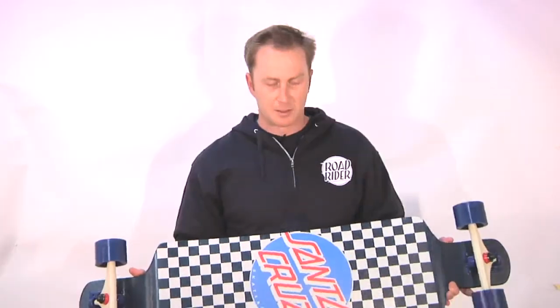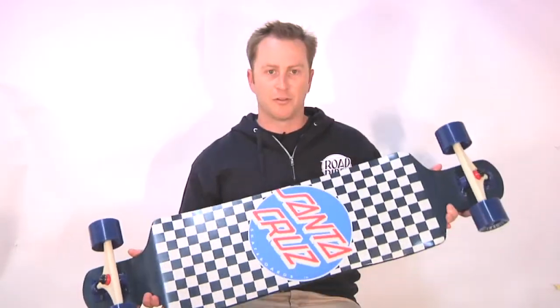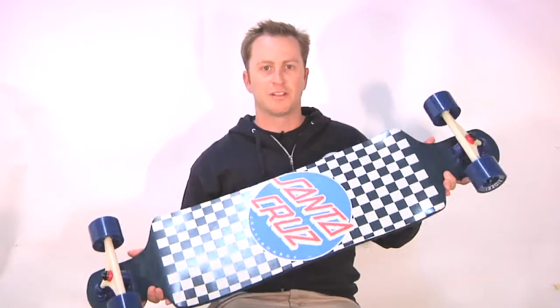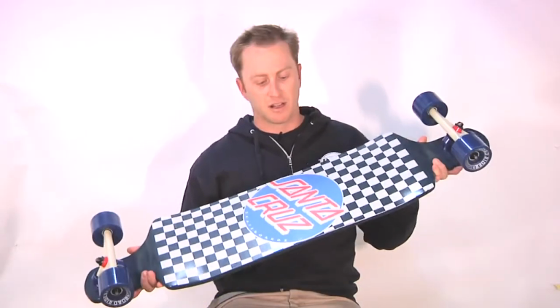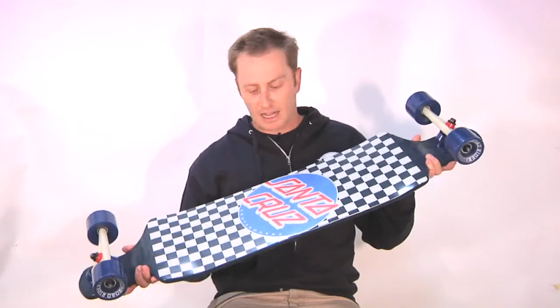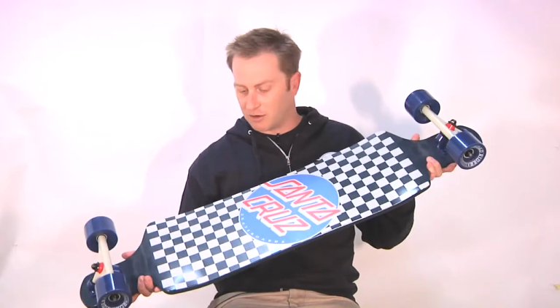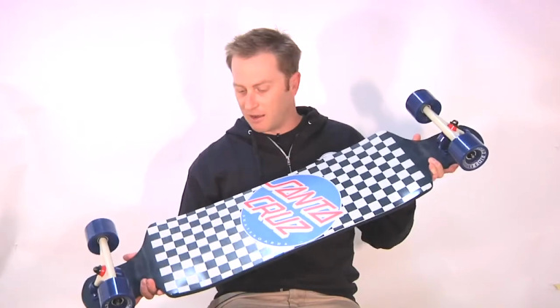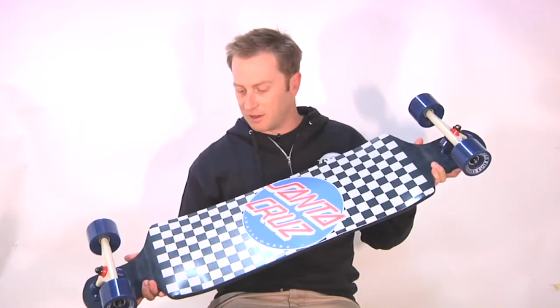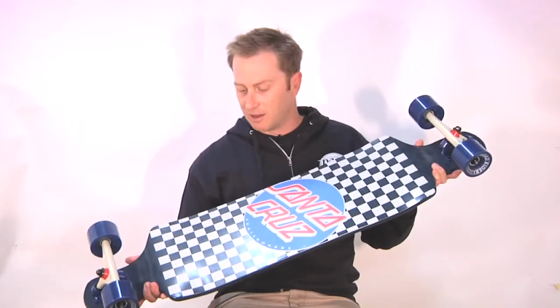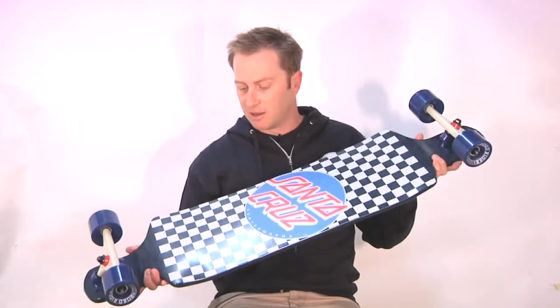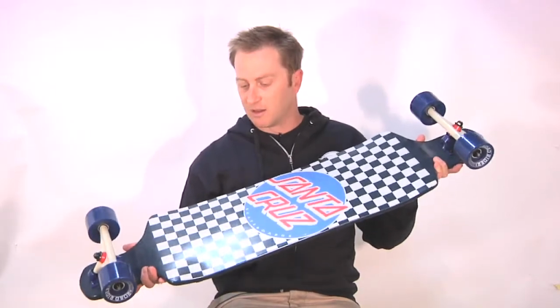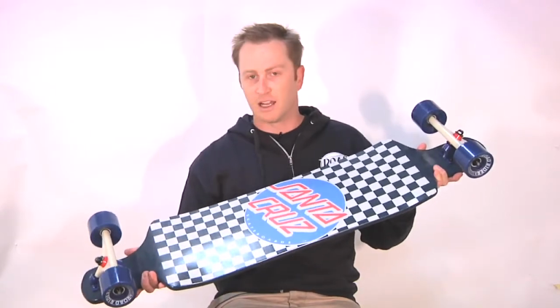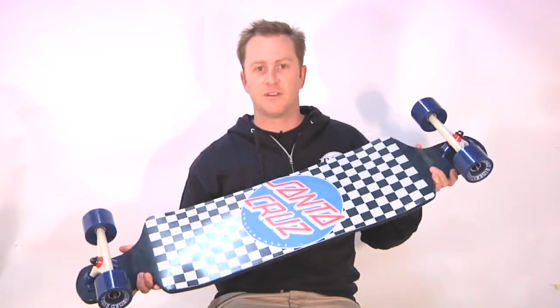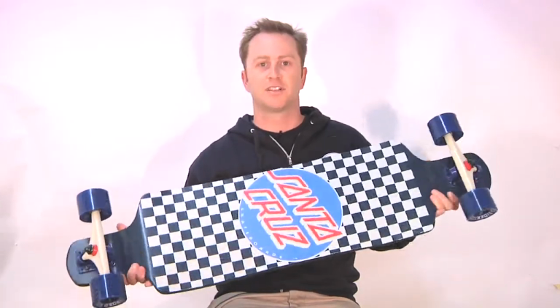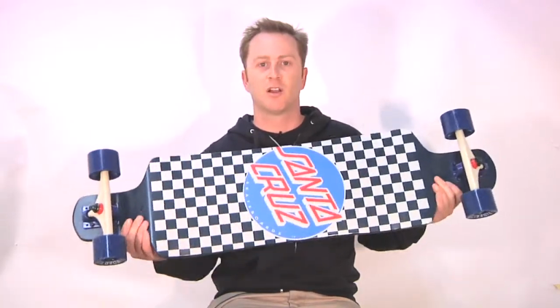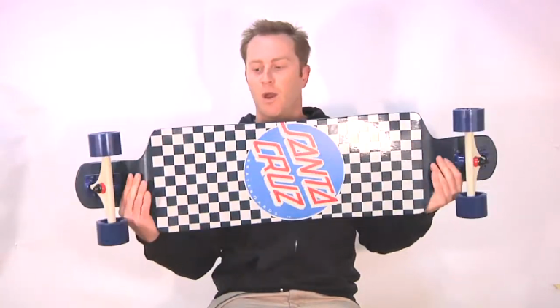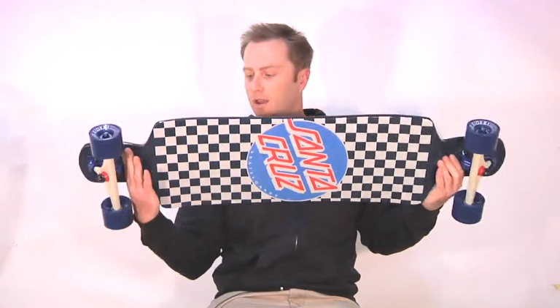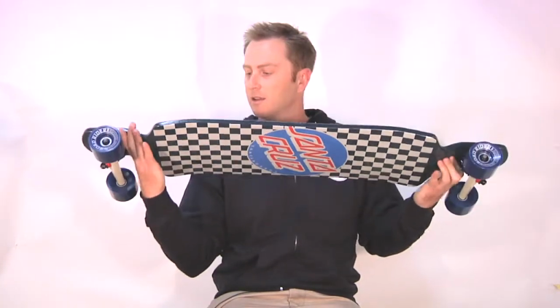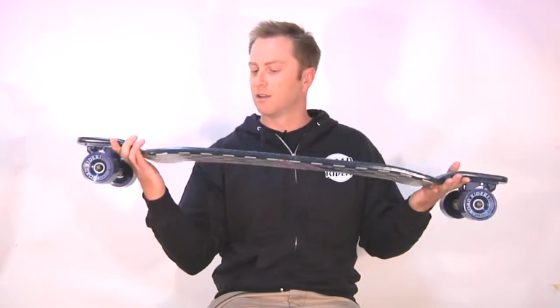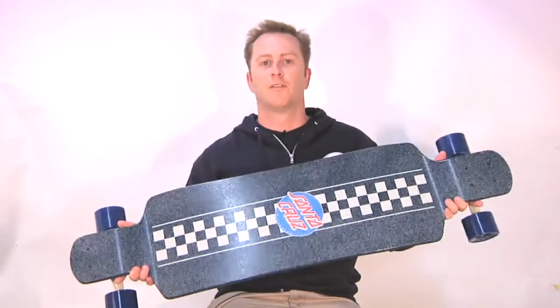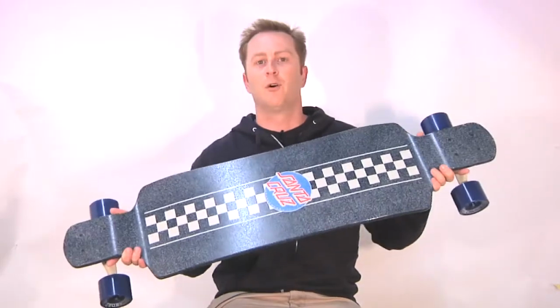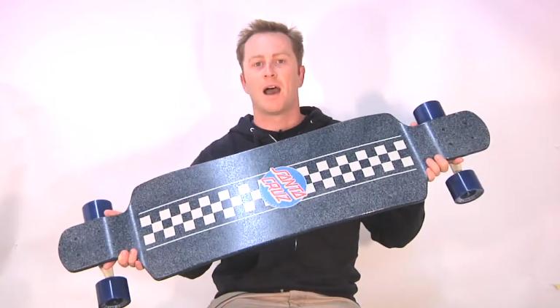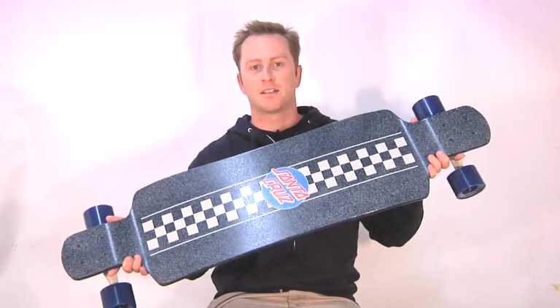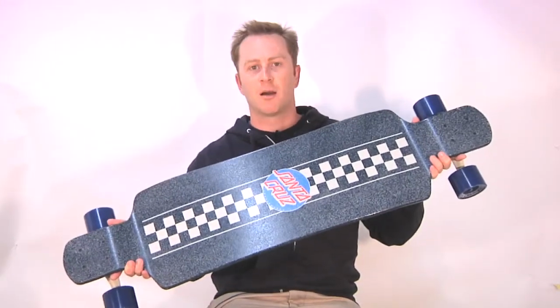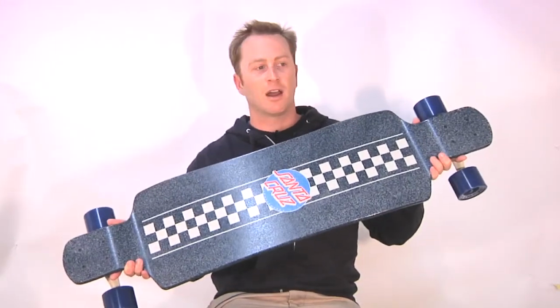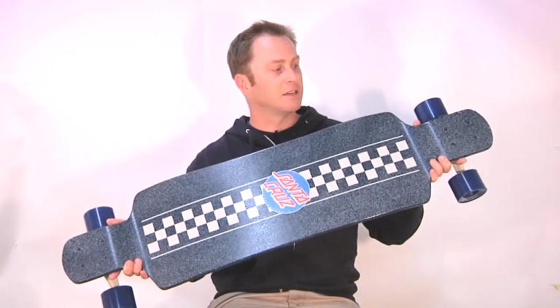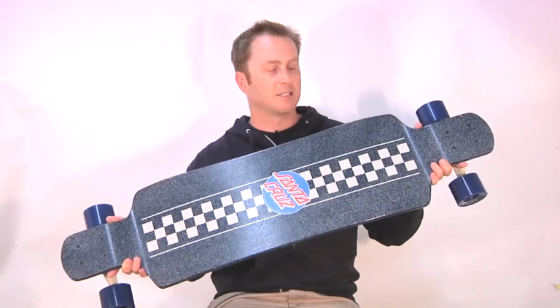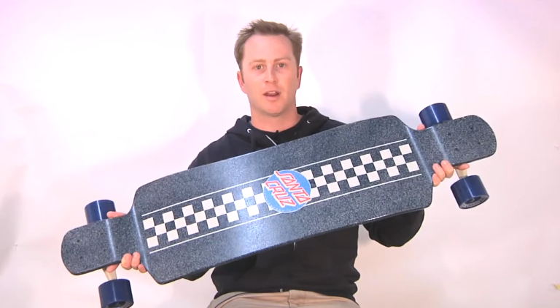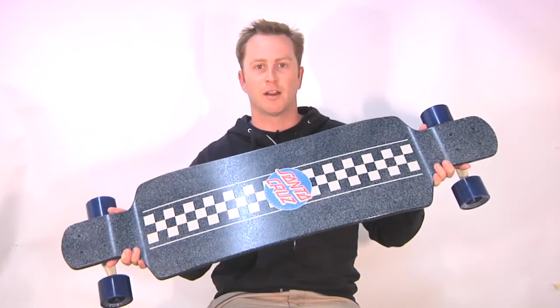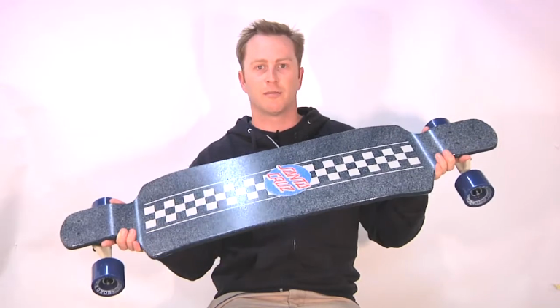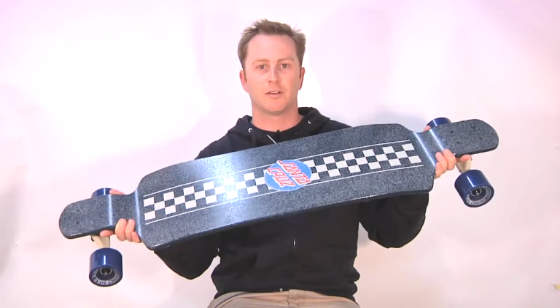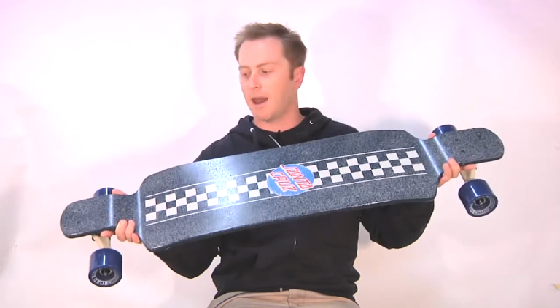Sport features a classic graphic, nice vintage colorway, the full matching top graphic and spray grip front to back.